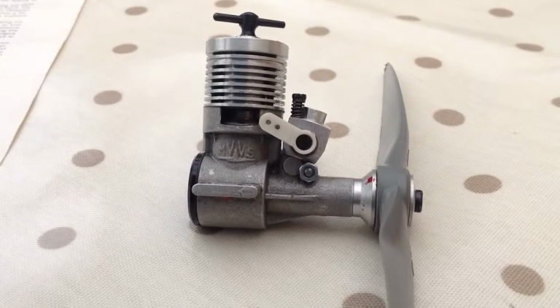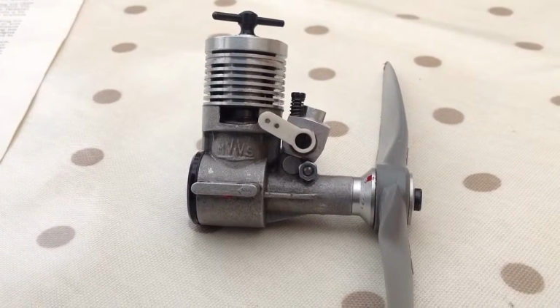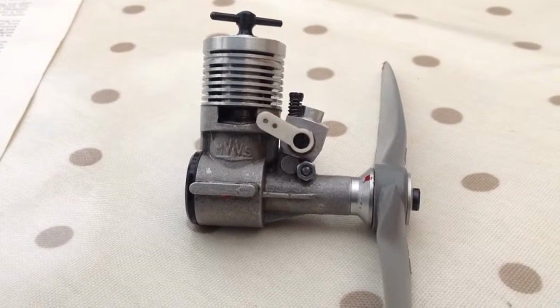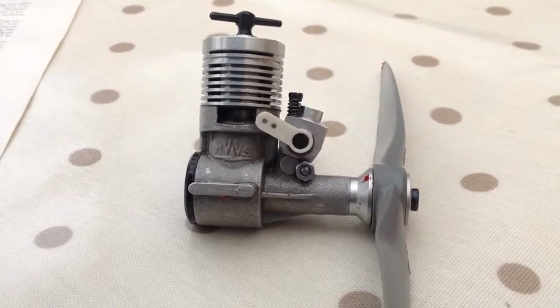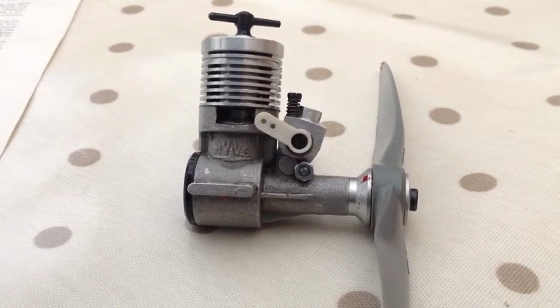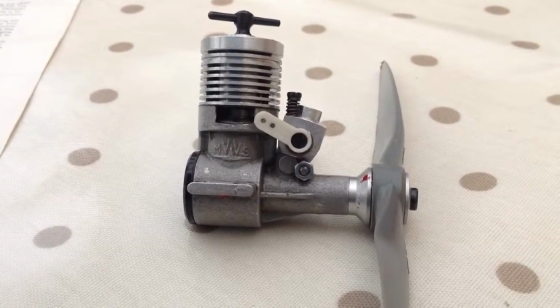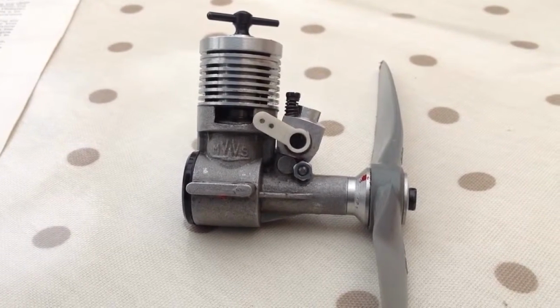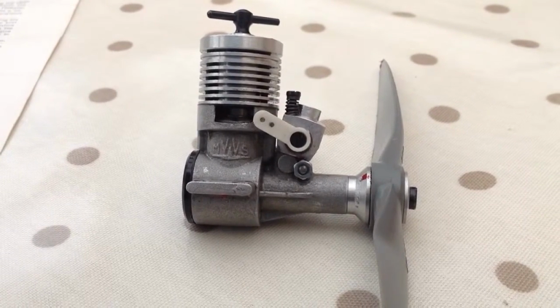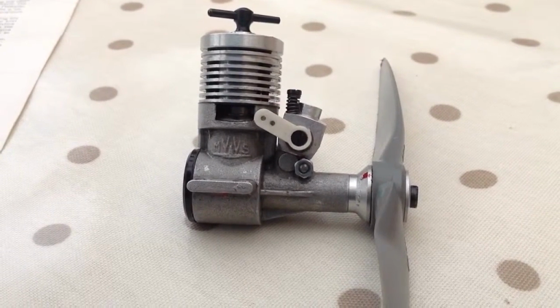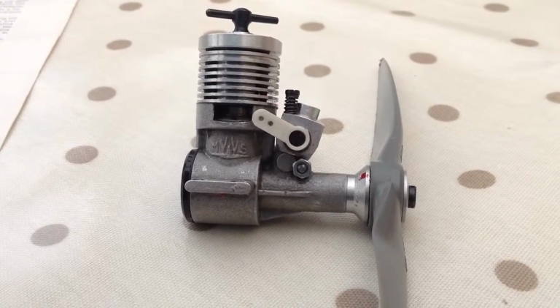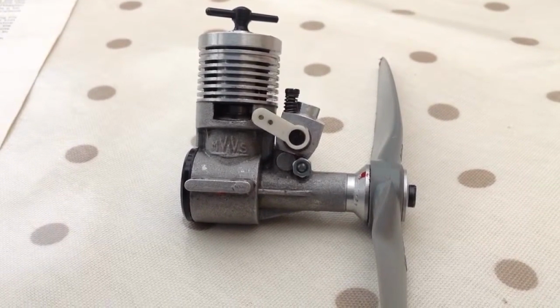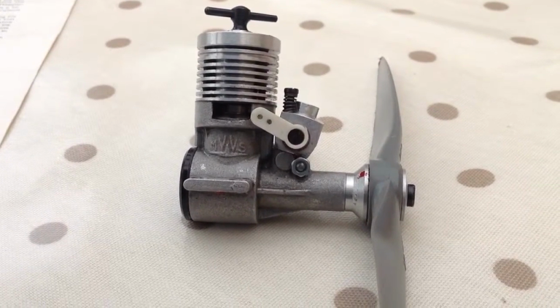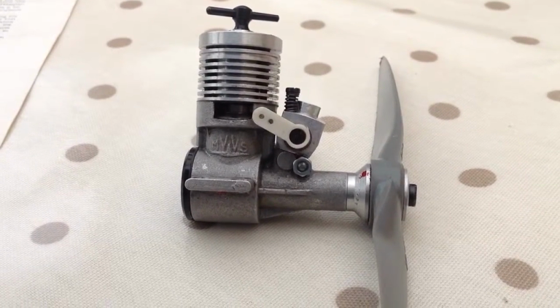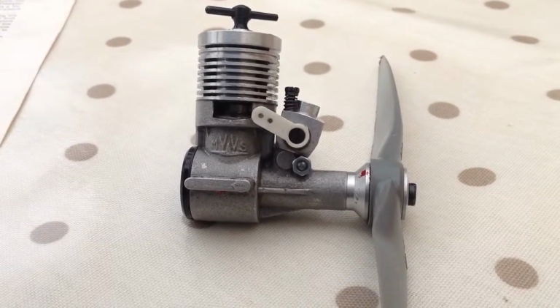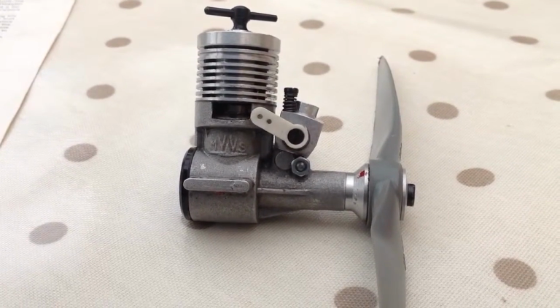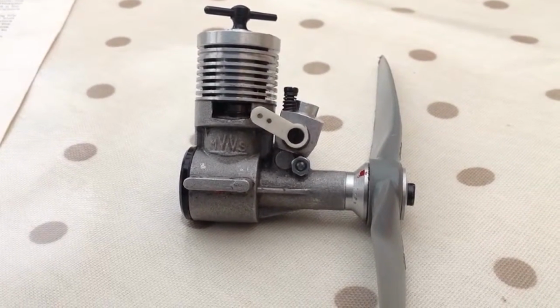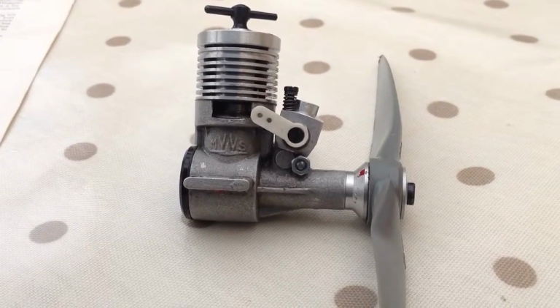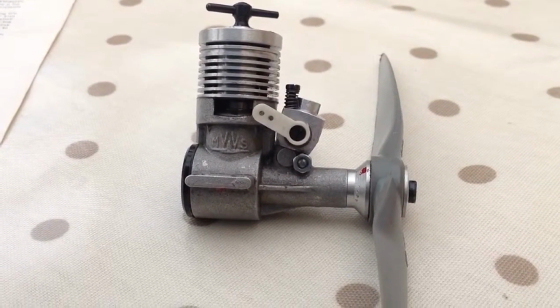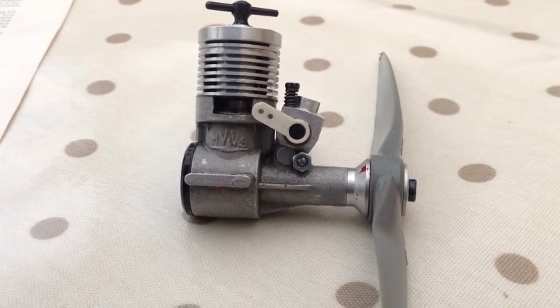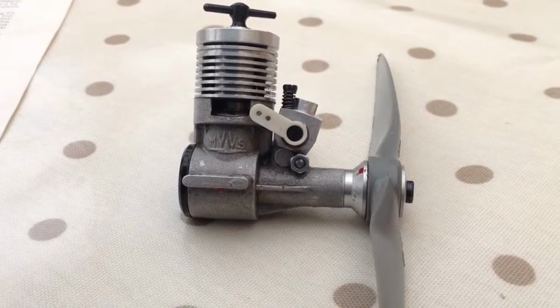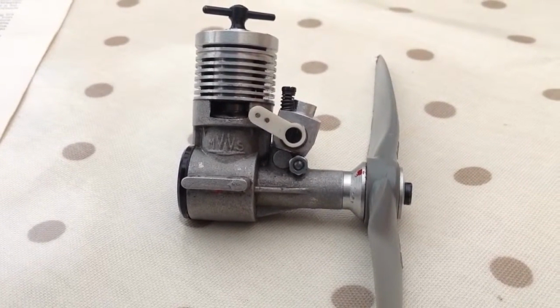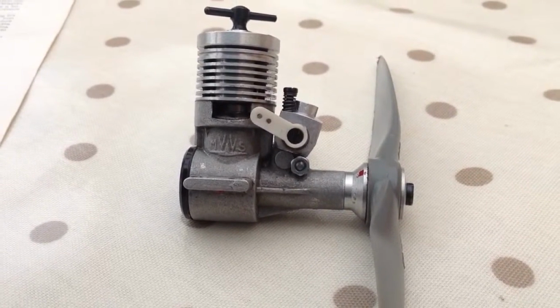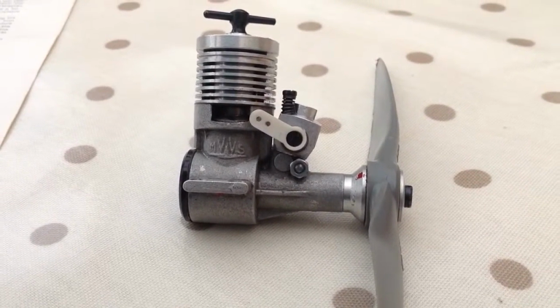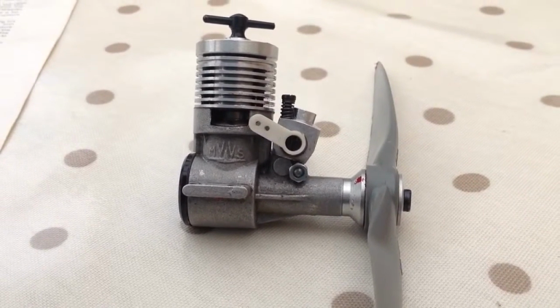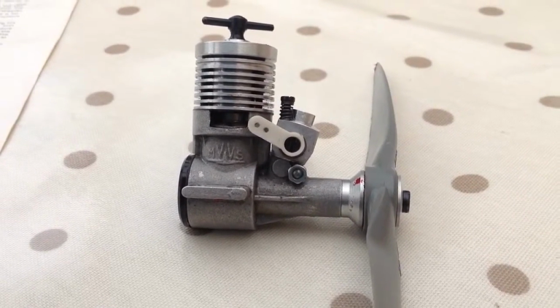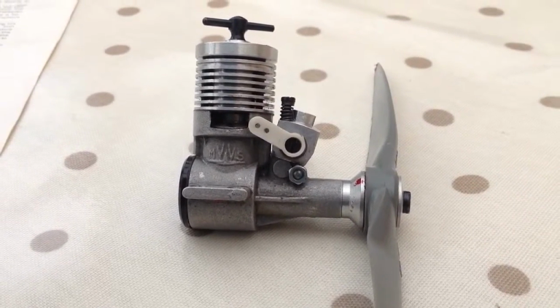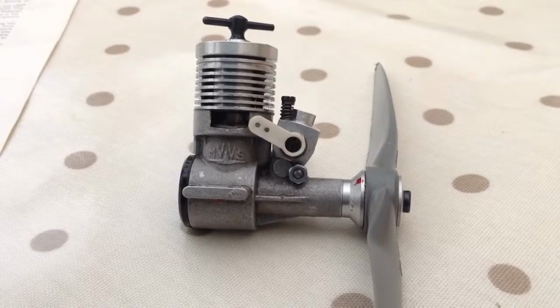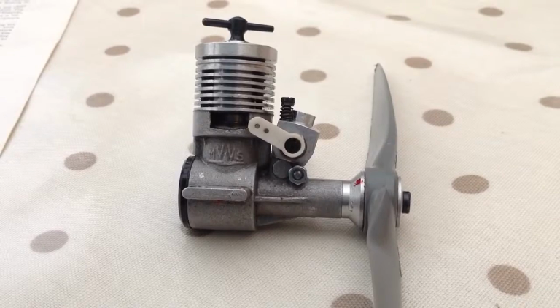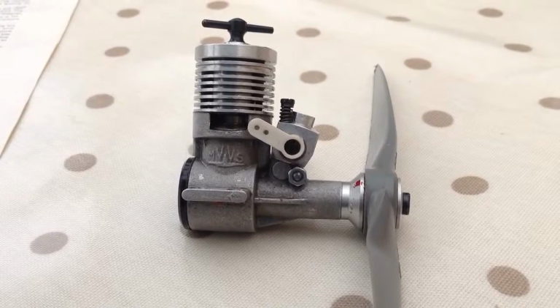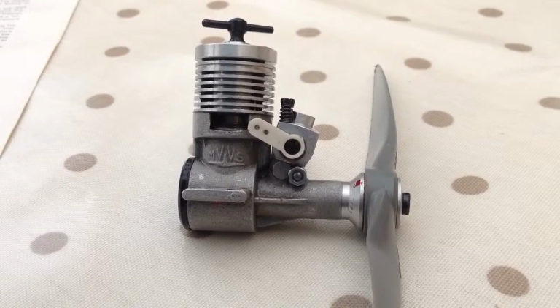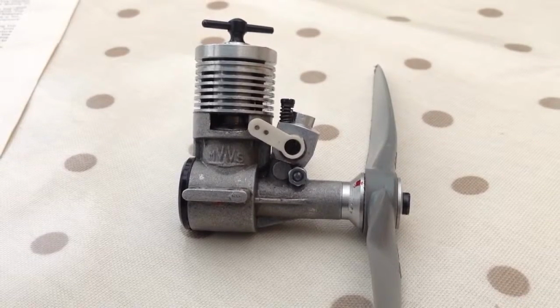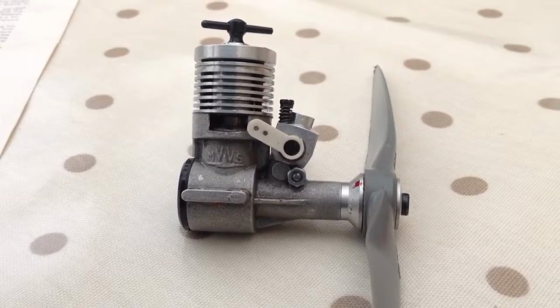Morning Piston Punchers. Another video for you on another engine.